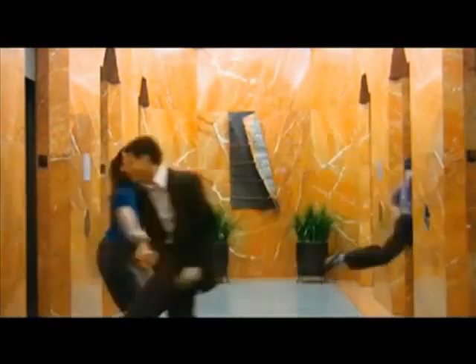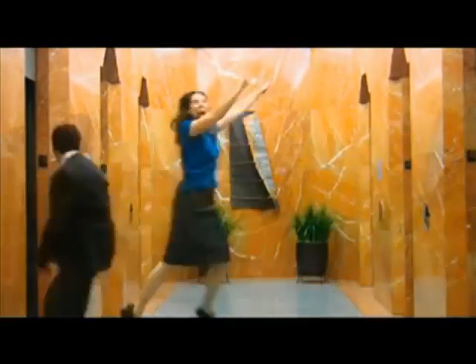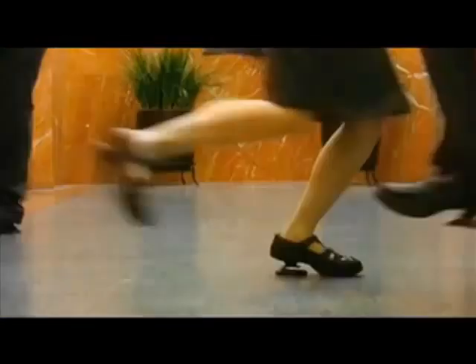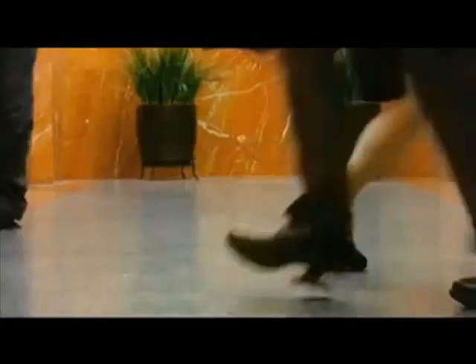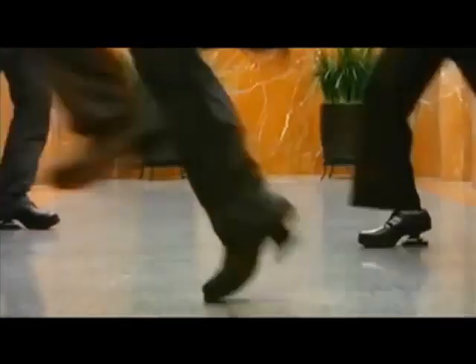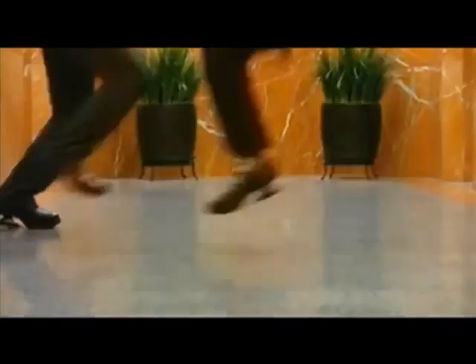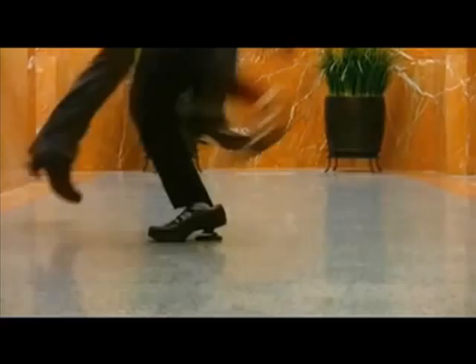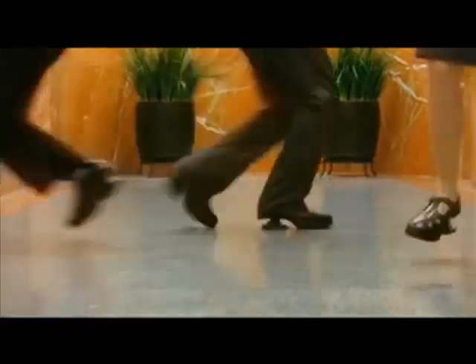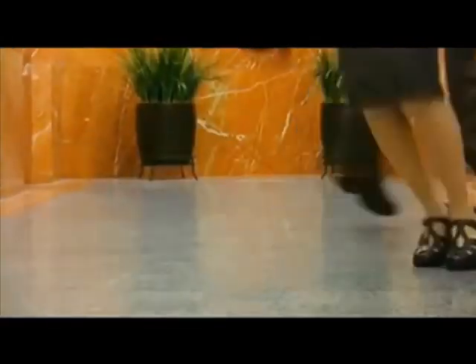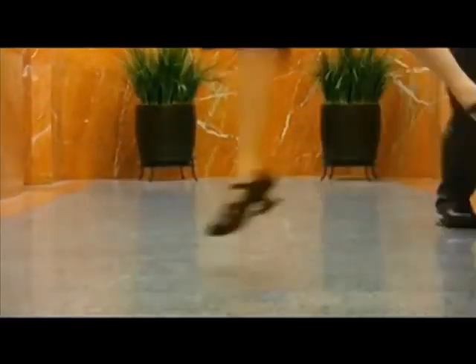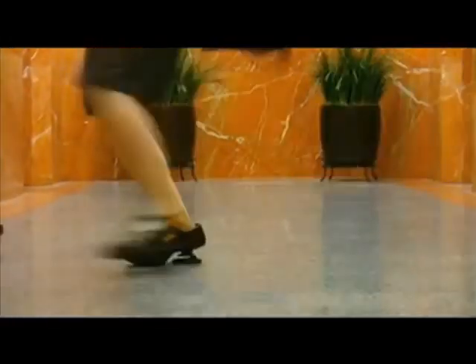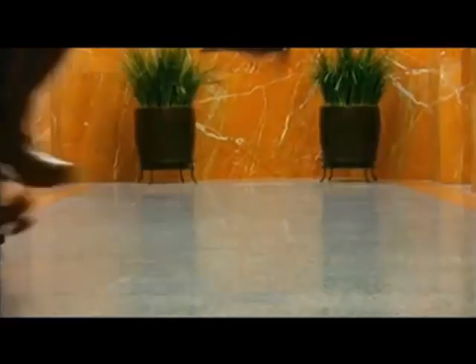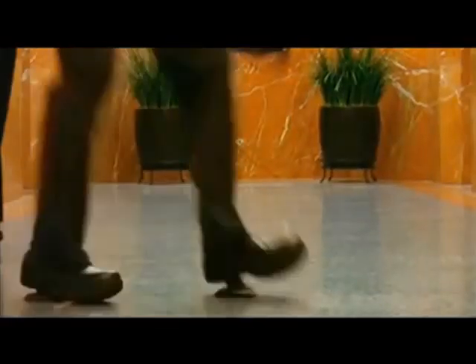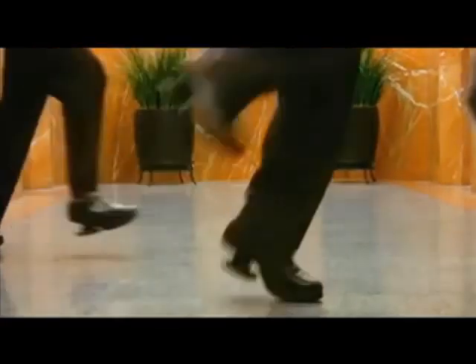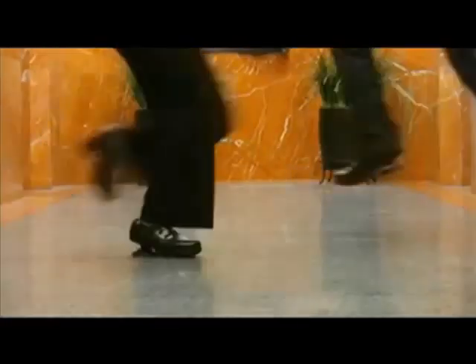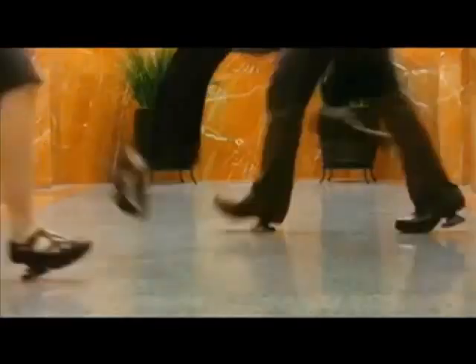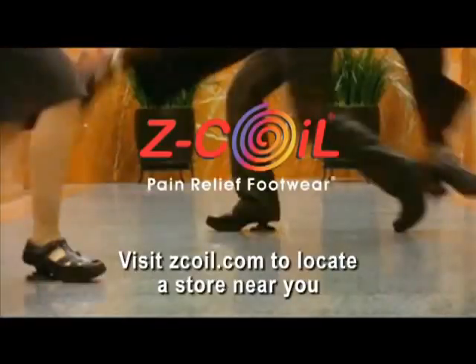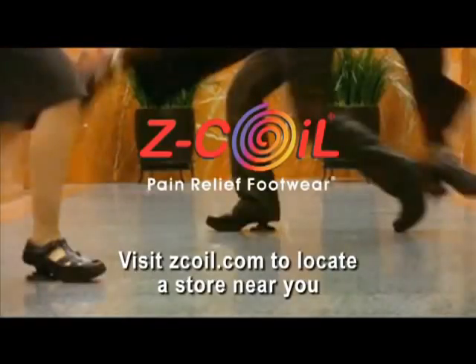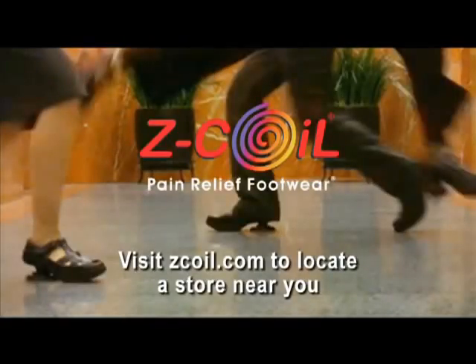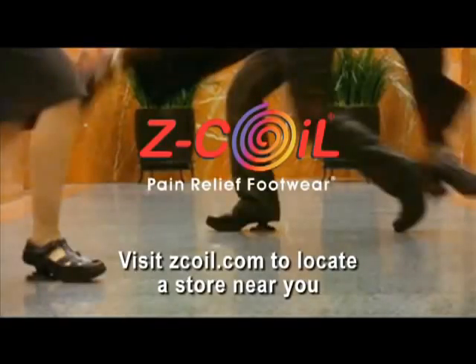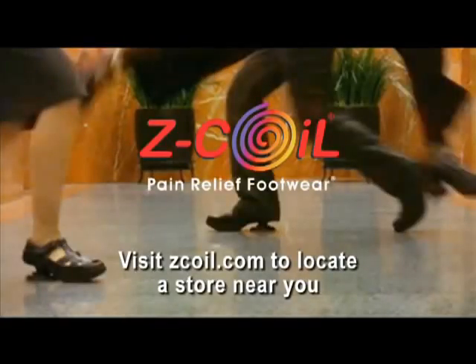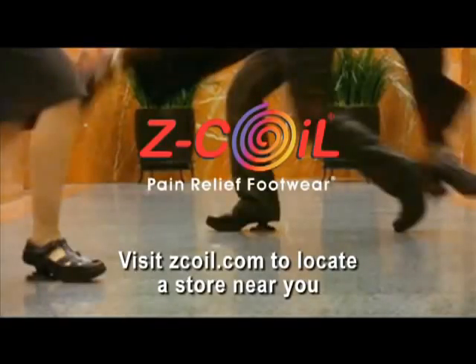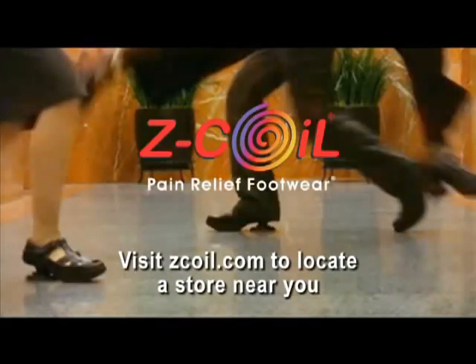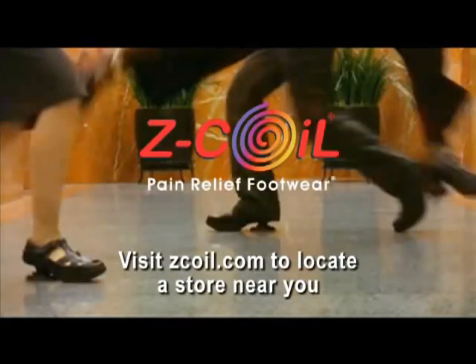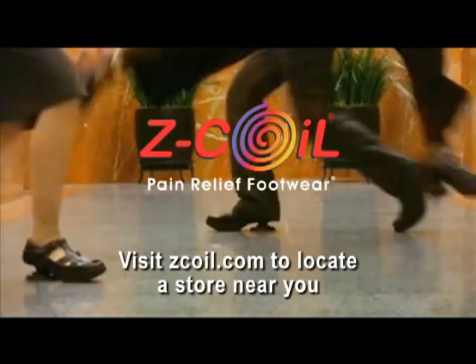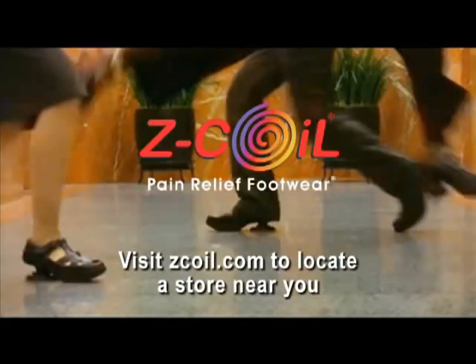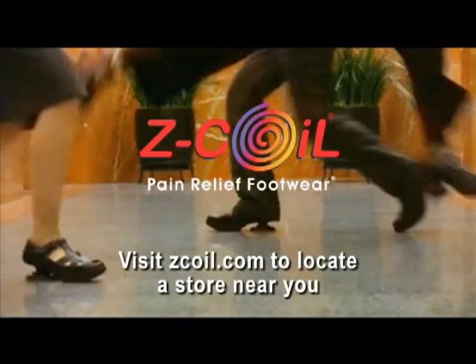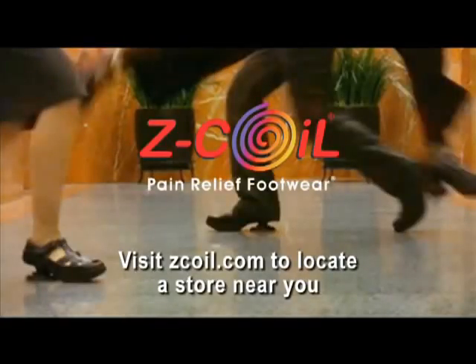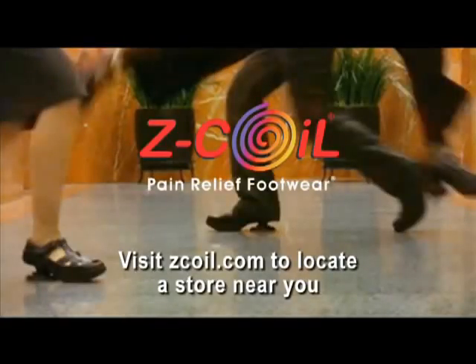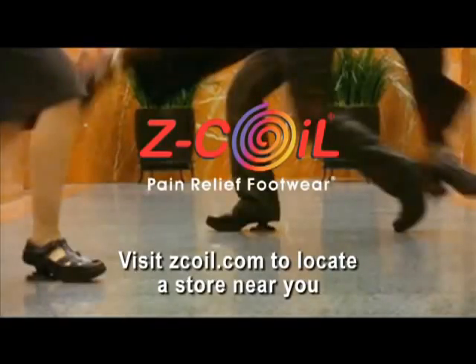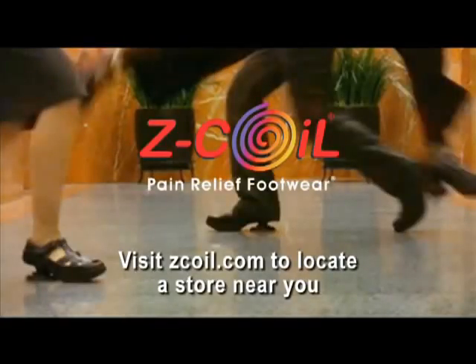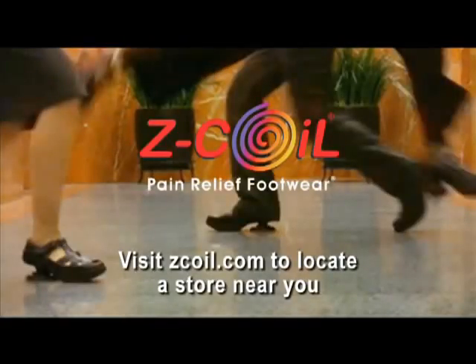Put a spring in your step. Z-Coil. The best idea on two feet.